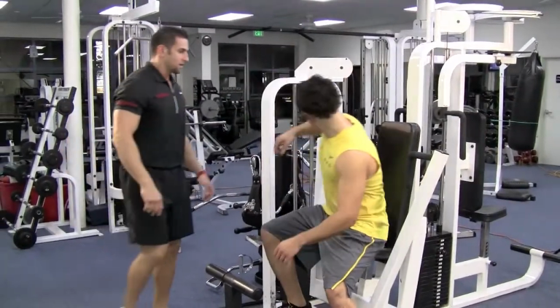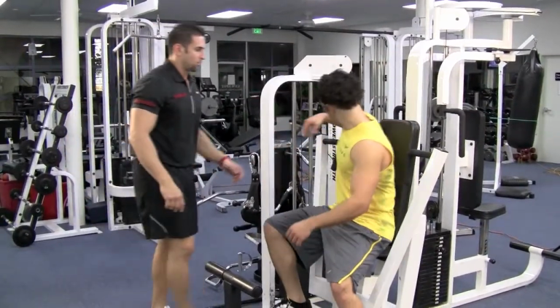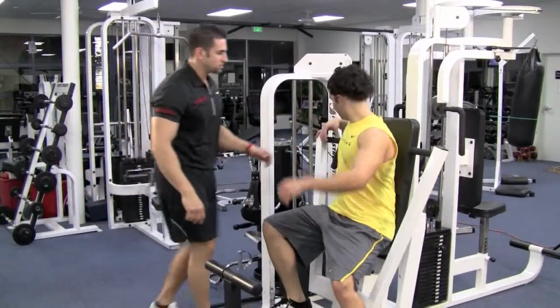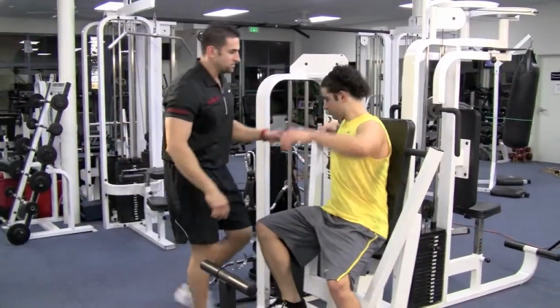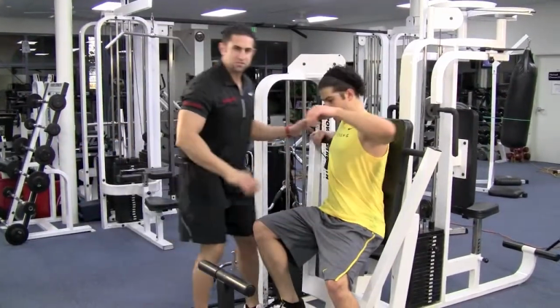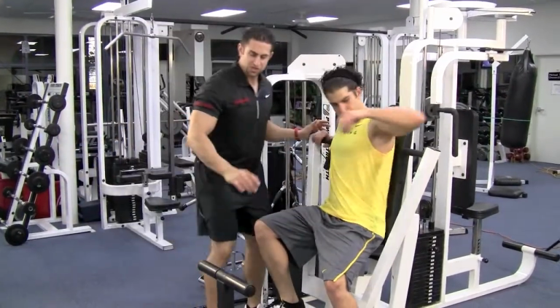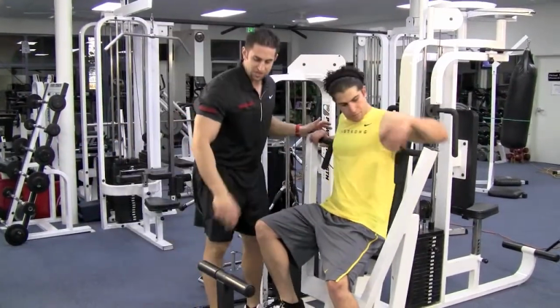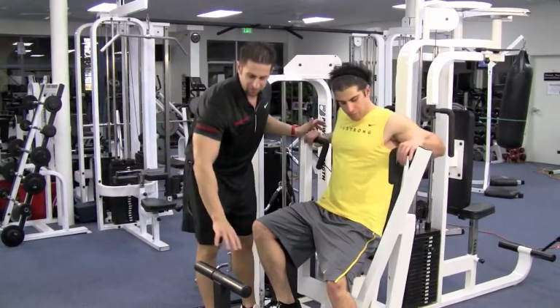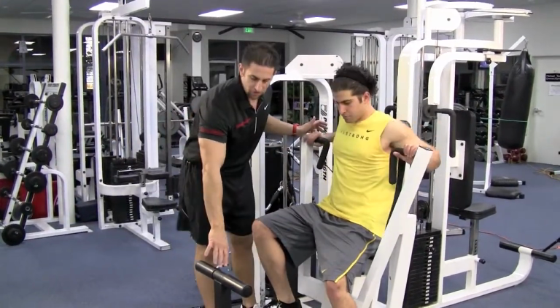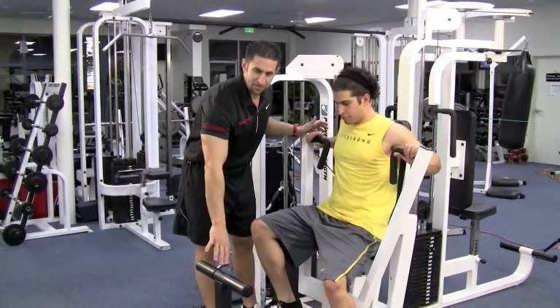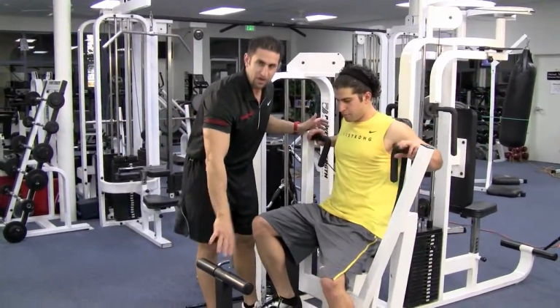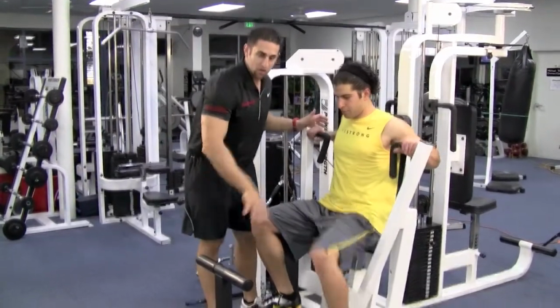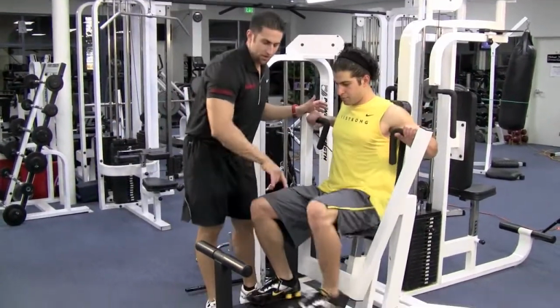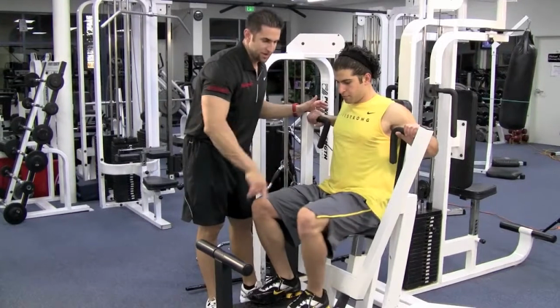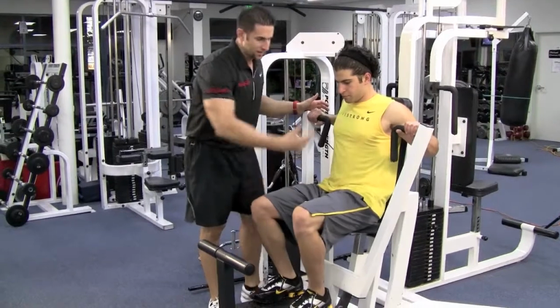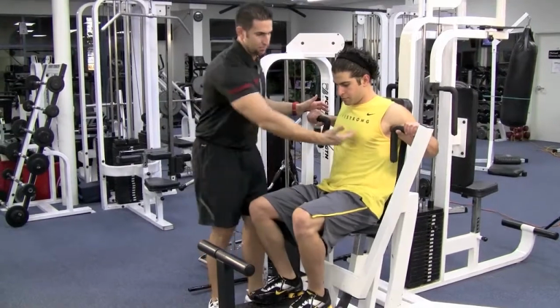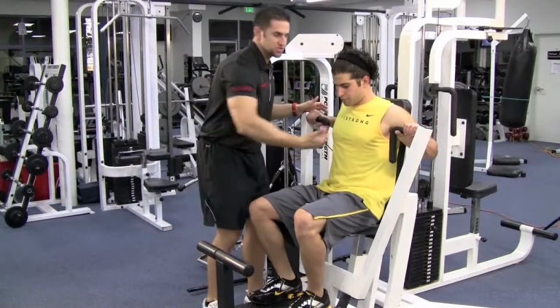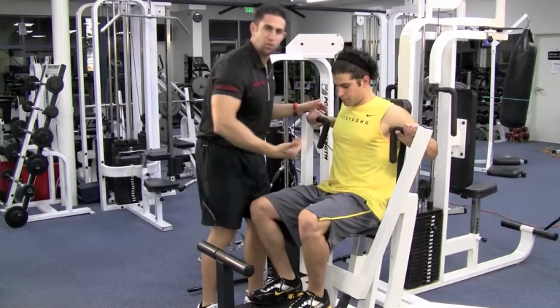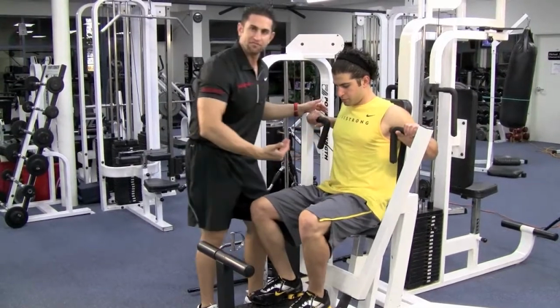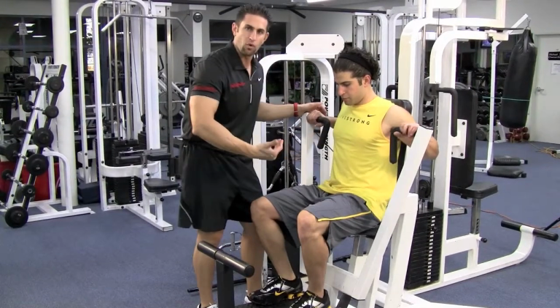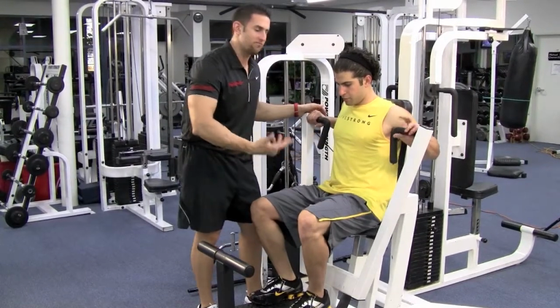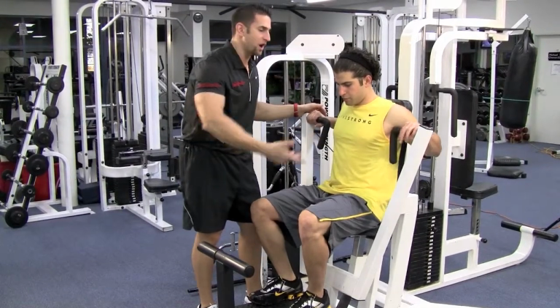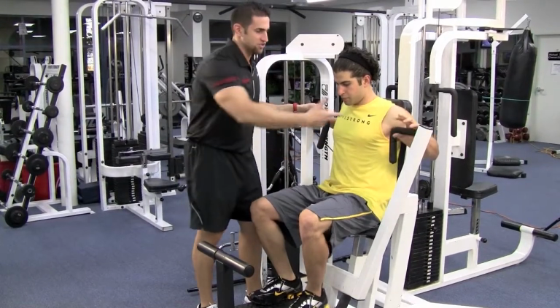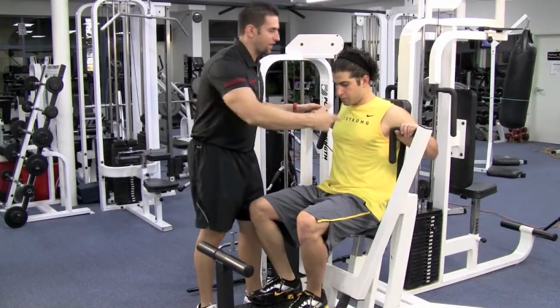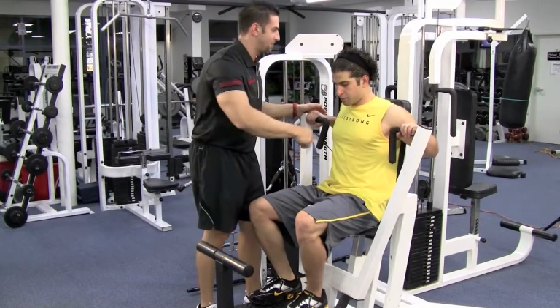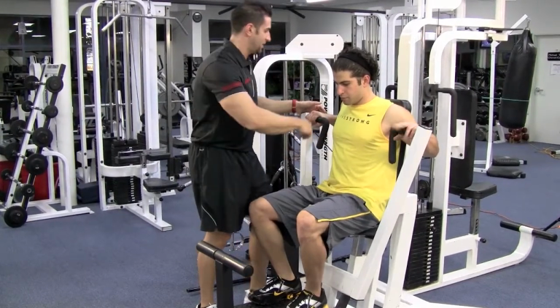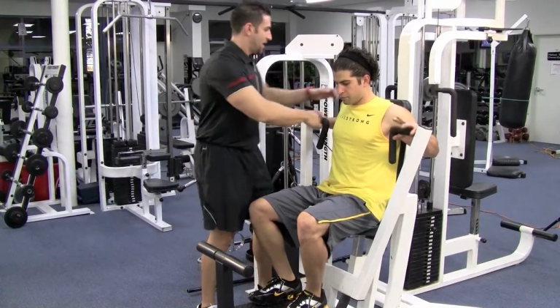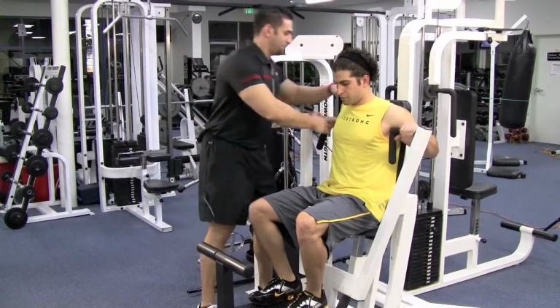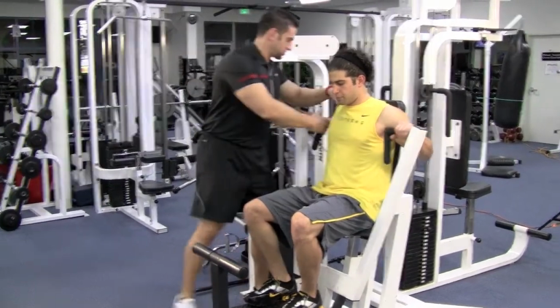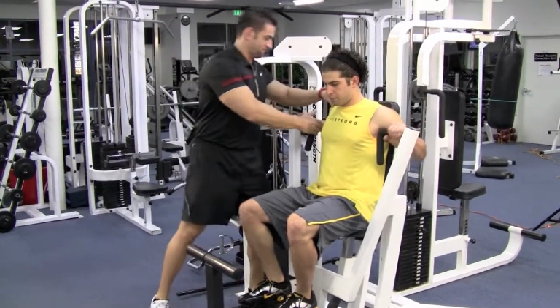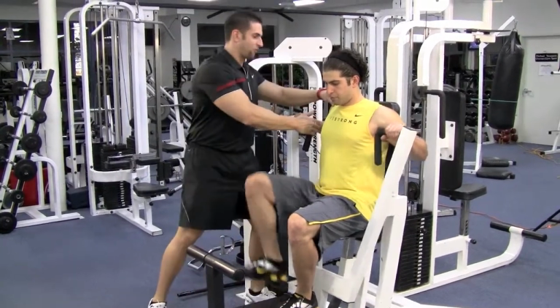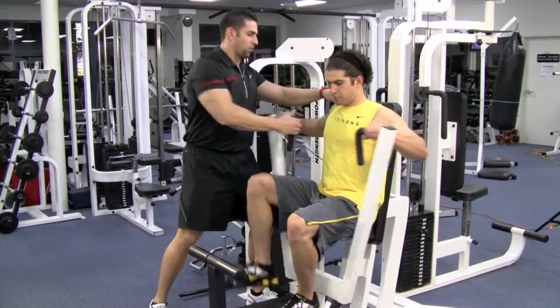Most of these machines have a little thing where you can kick it and it brings the weight forward. If not, just grab it and push it forward.